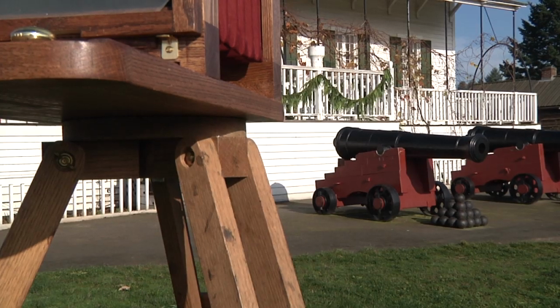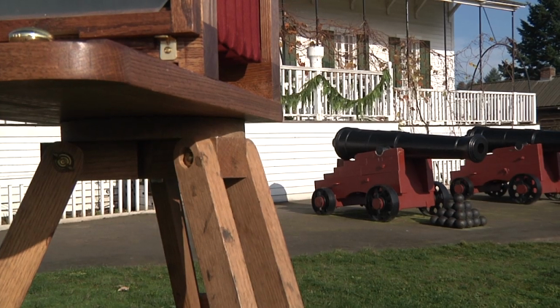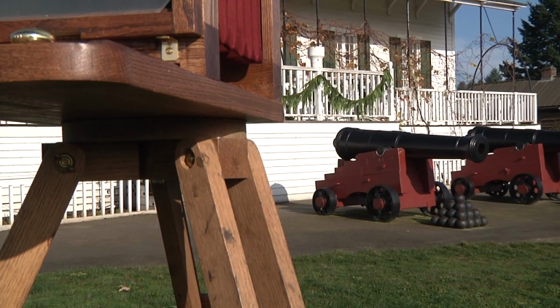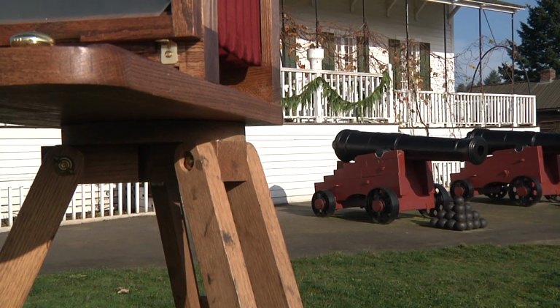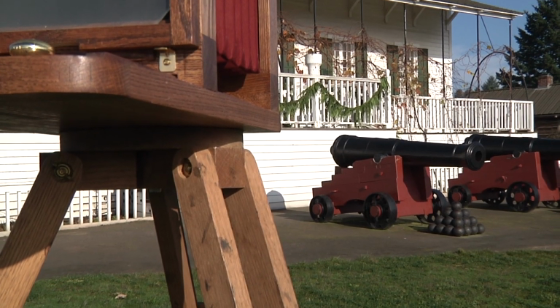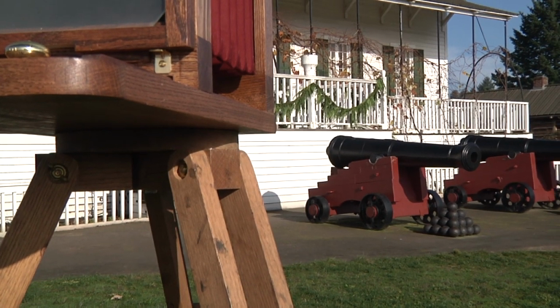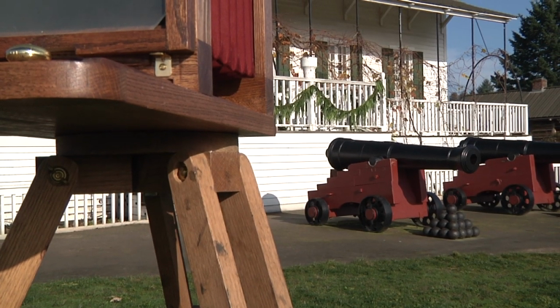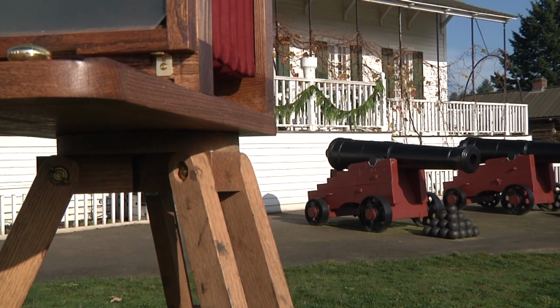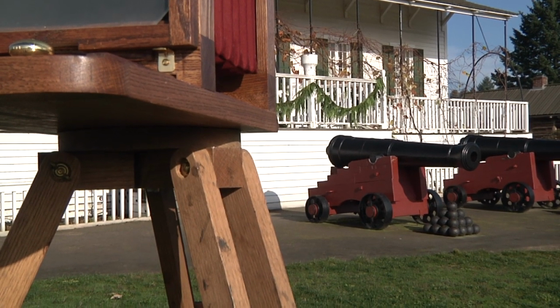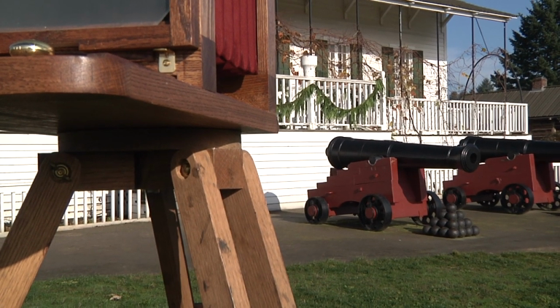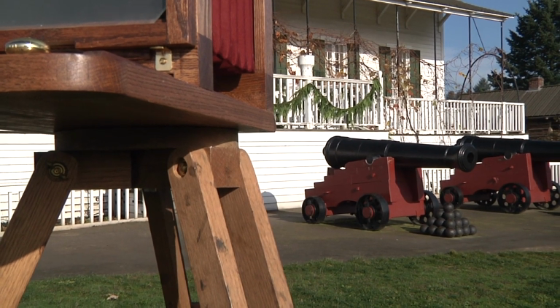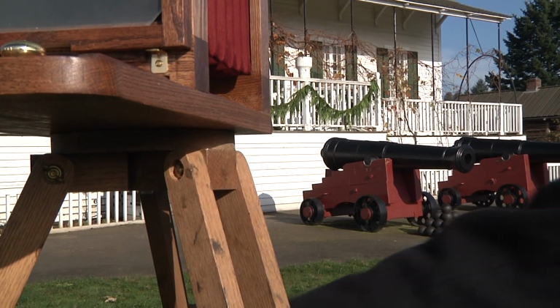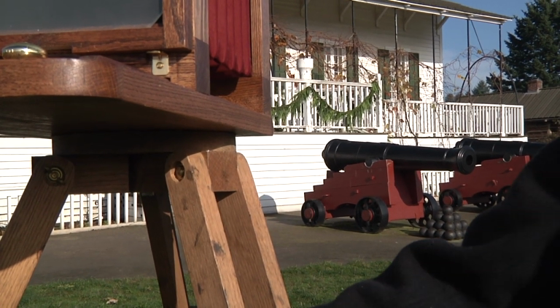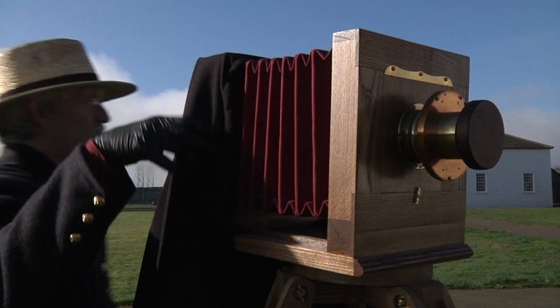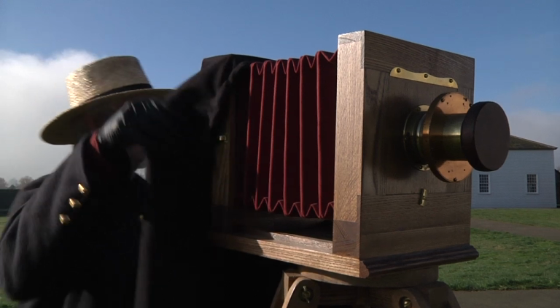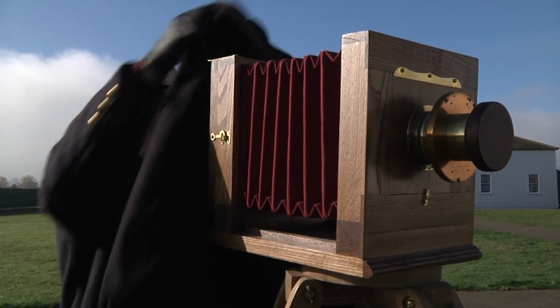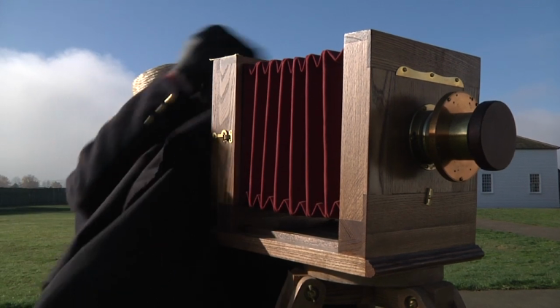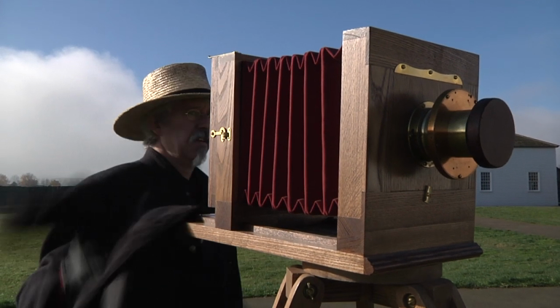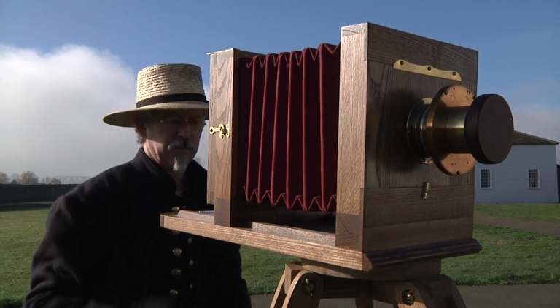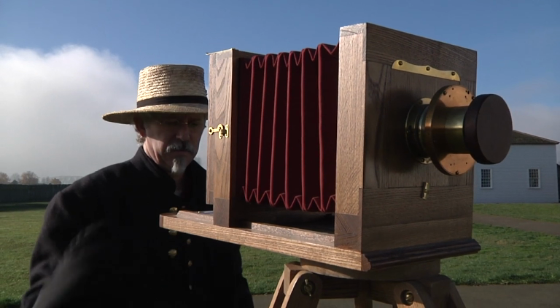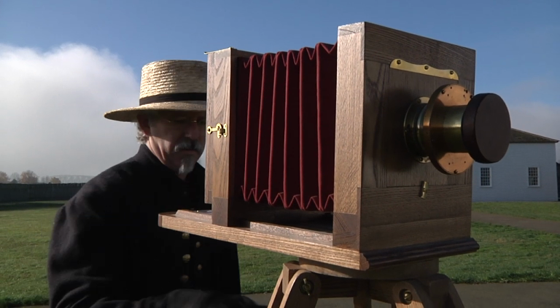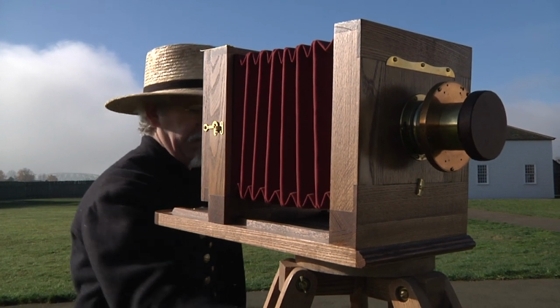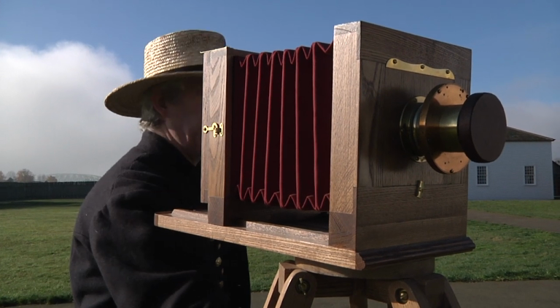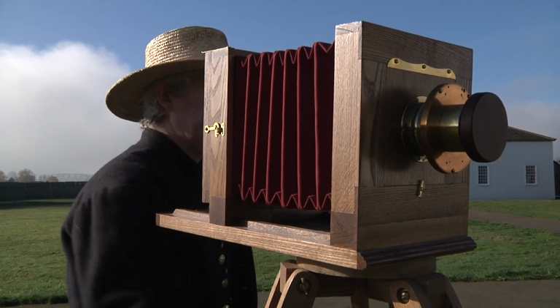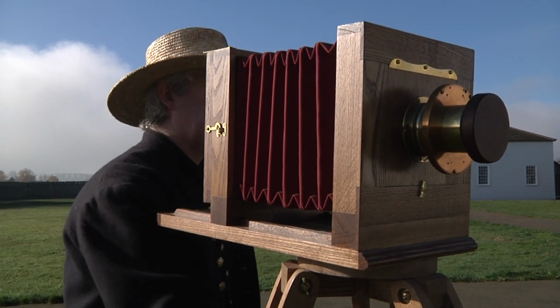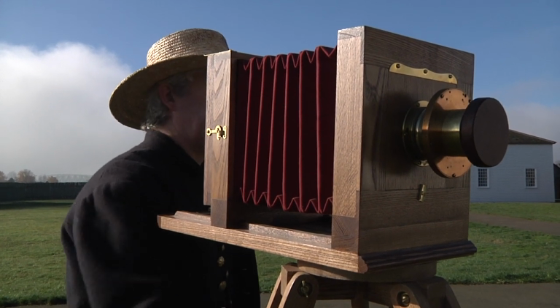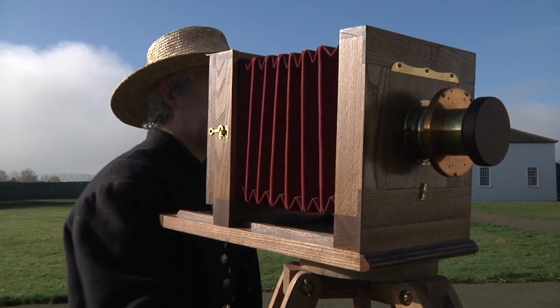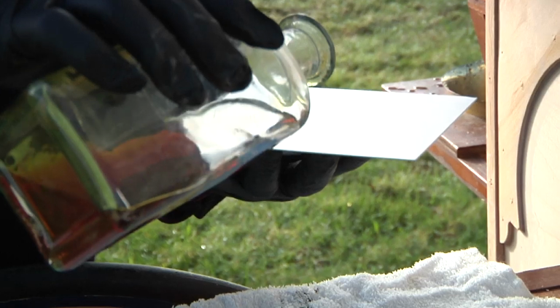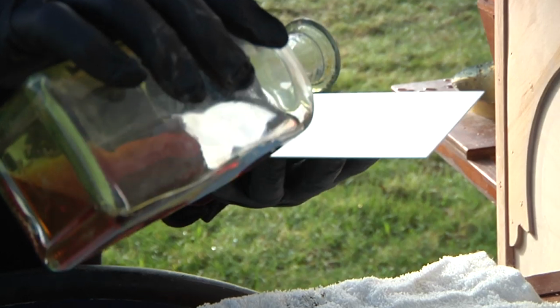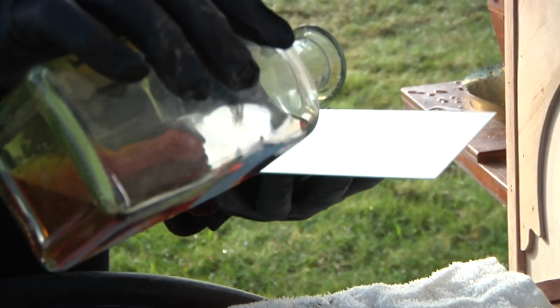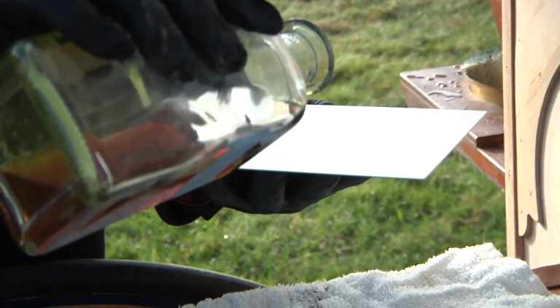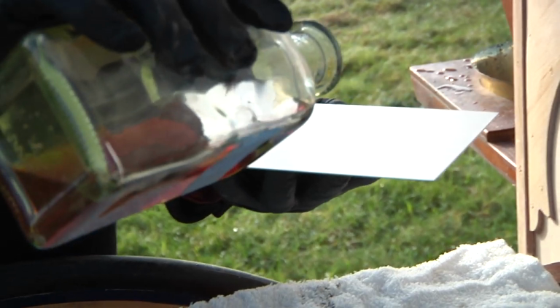Wearing the clothing from the time period while you're shooting wet plate — it's not a requirement, but when you go to play baseball, you want to put on a jersey.